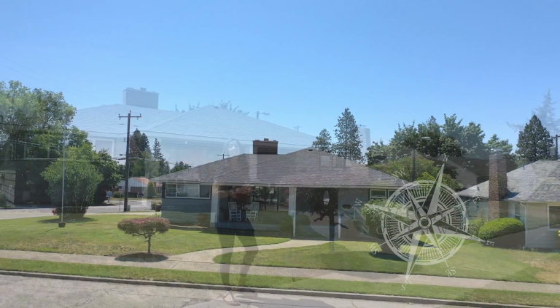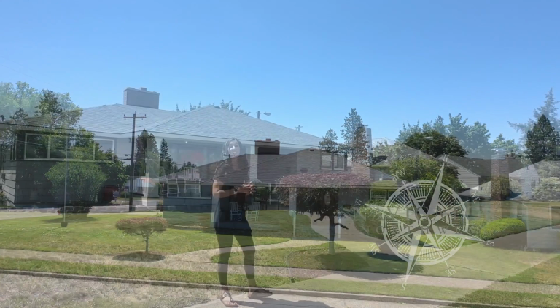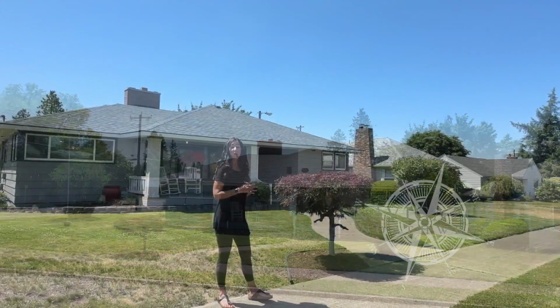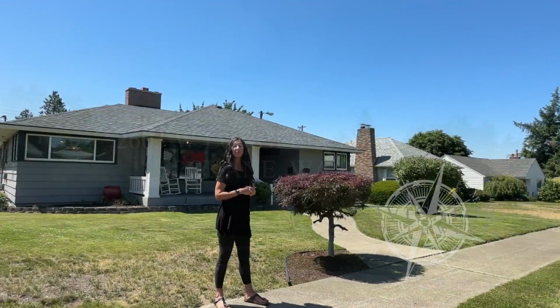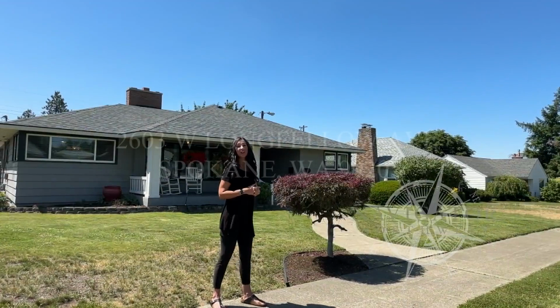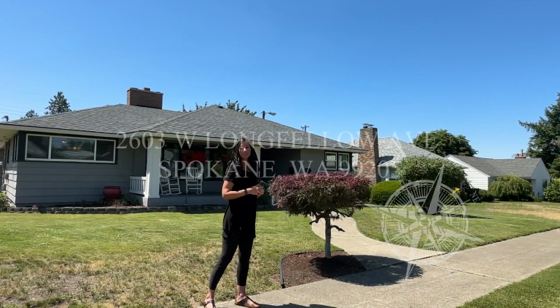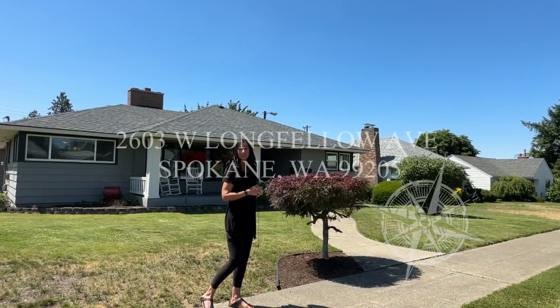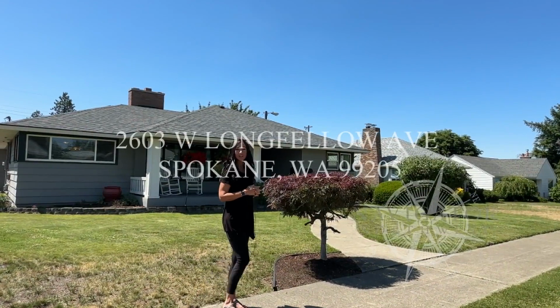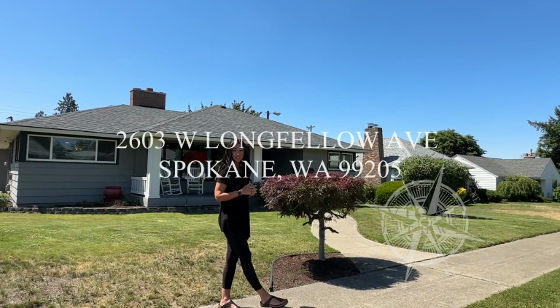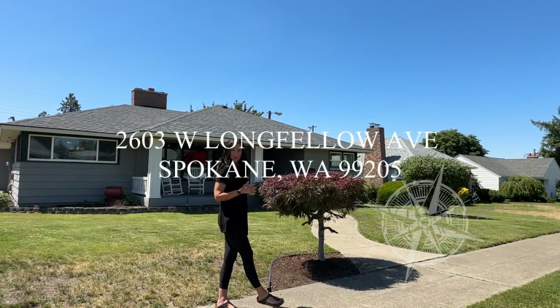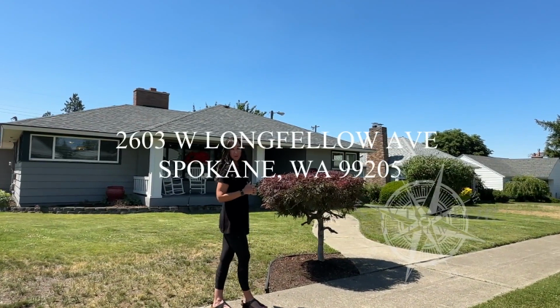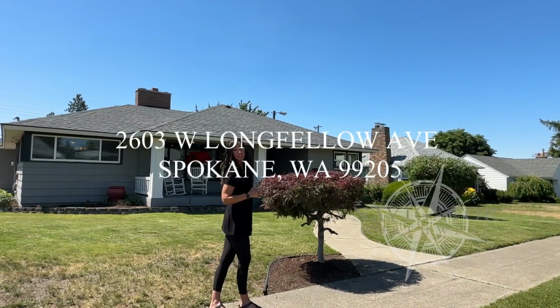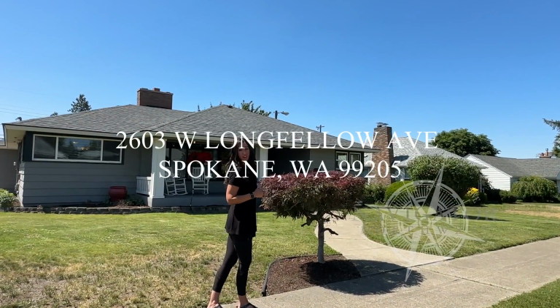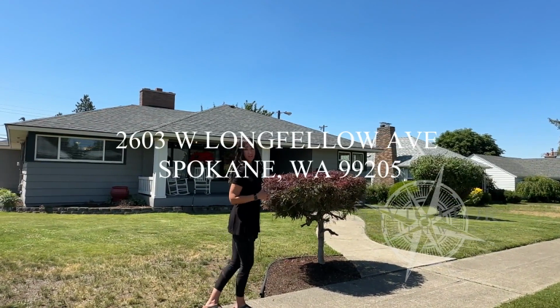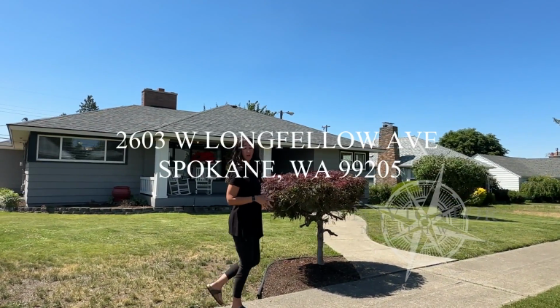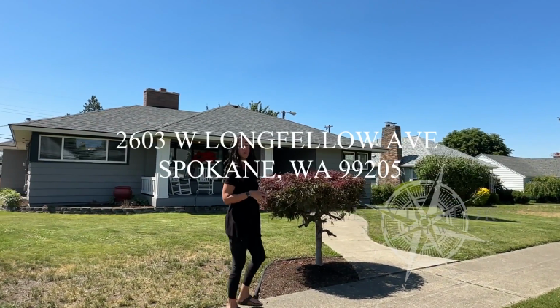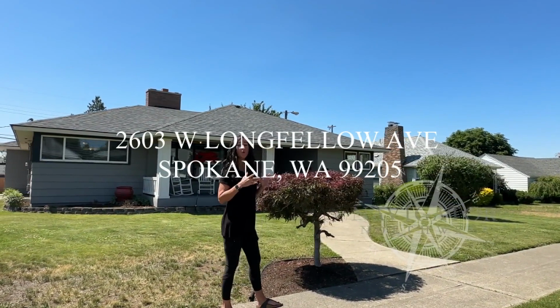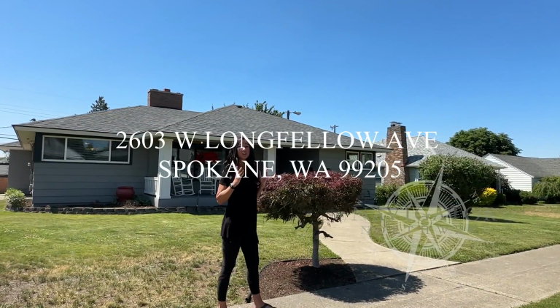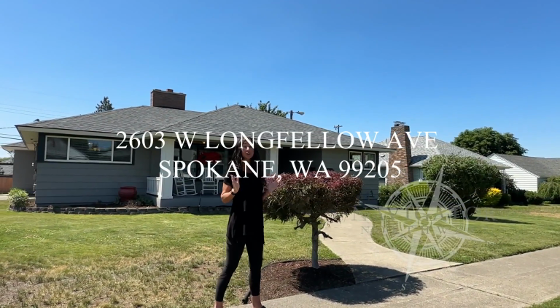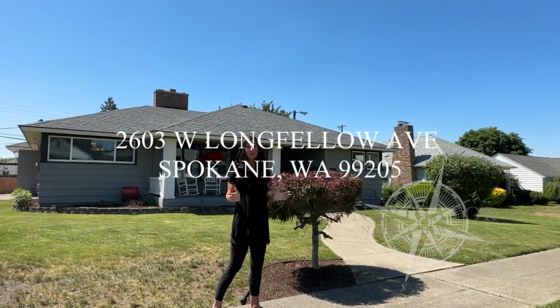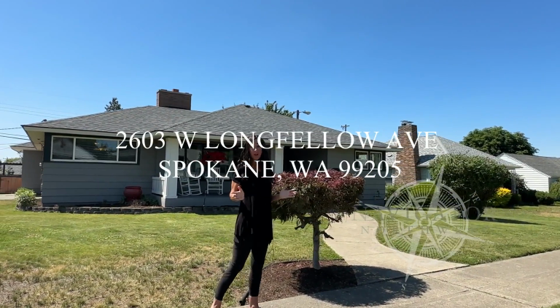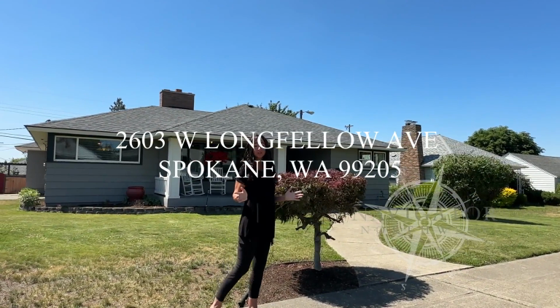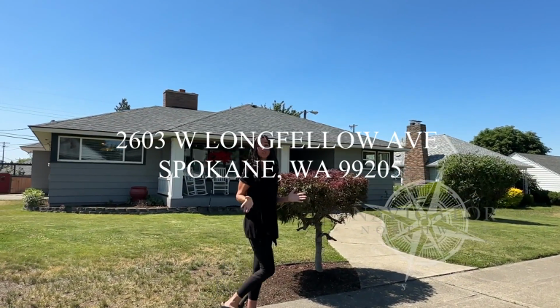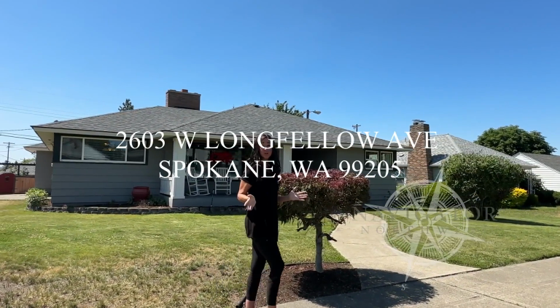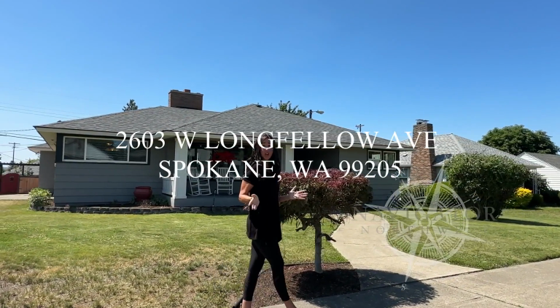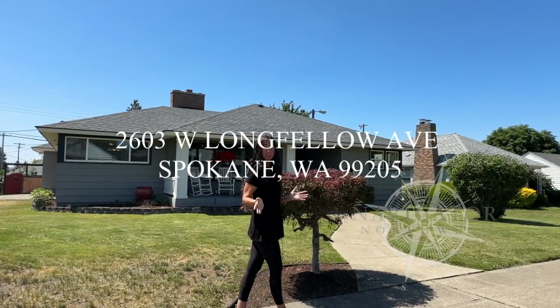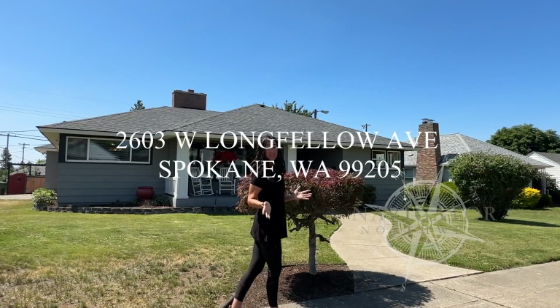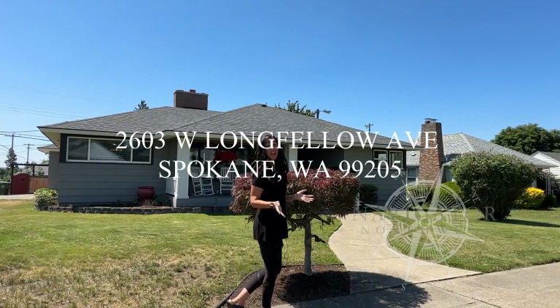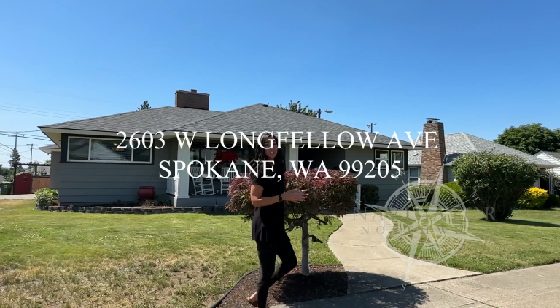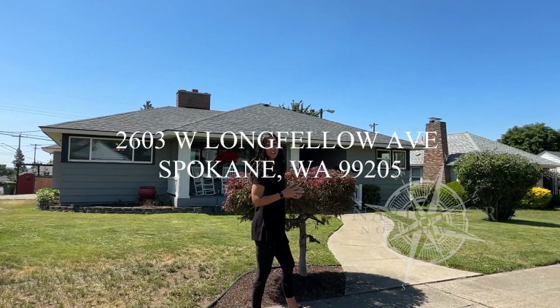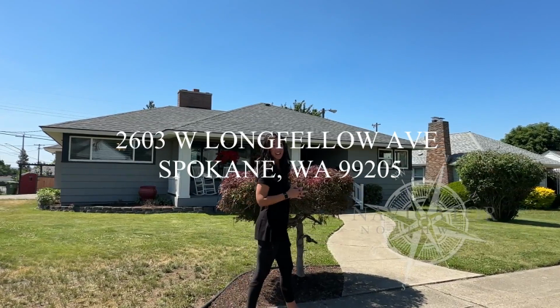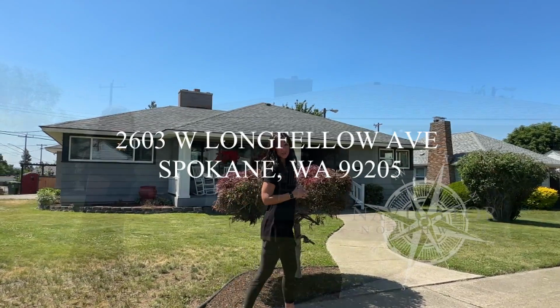Hello, we are outside 2603 West Longfellow. We are just three blocks from Shadle Shopping Center and Shadle High School.